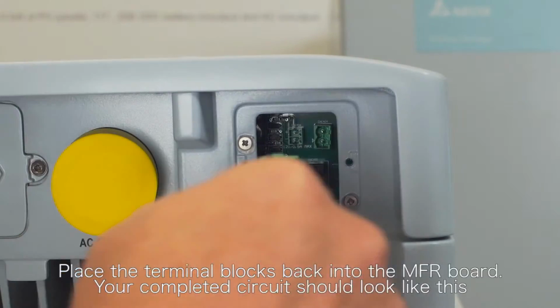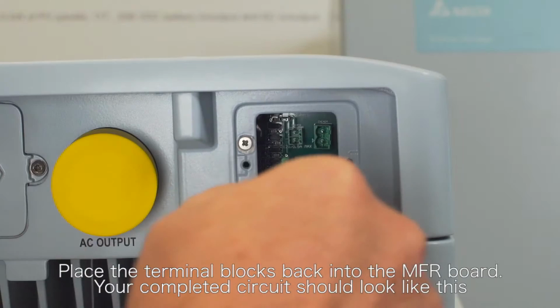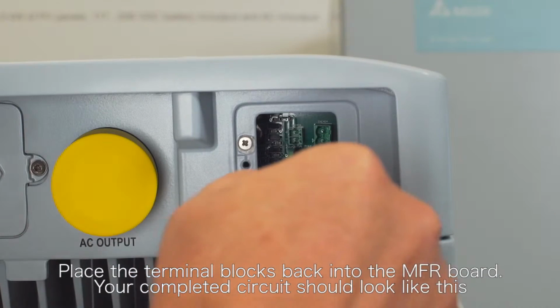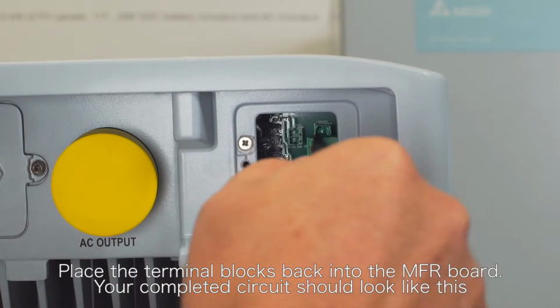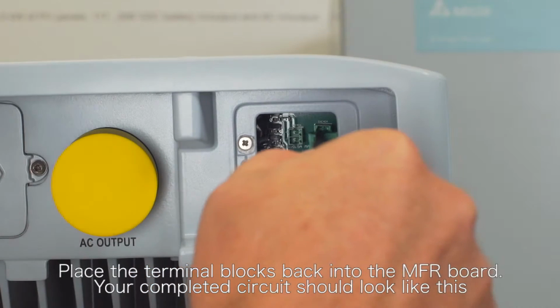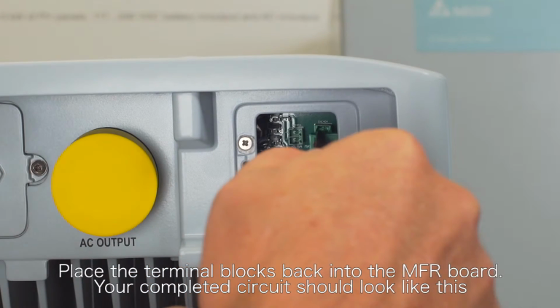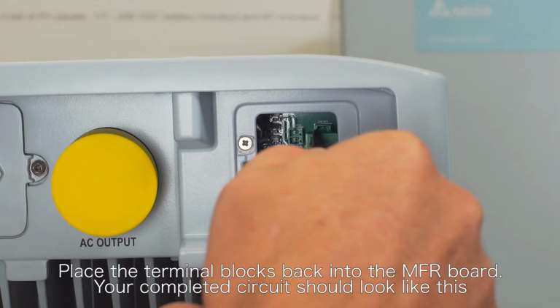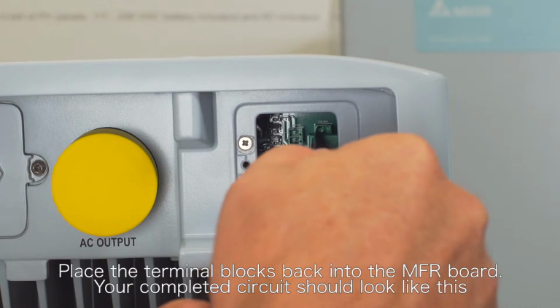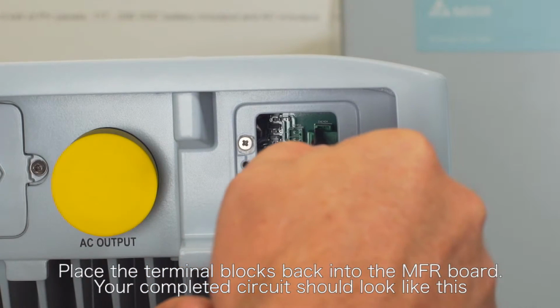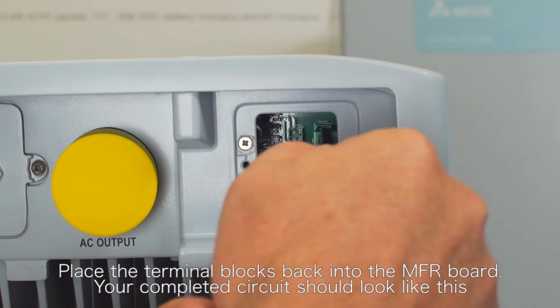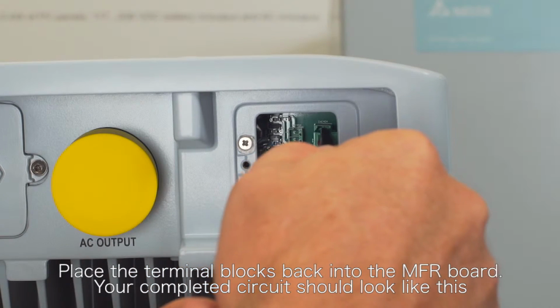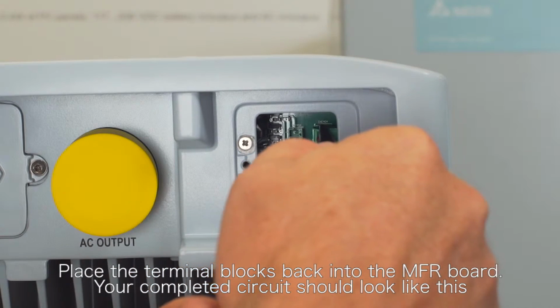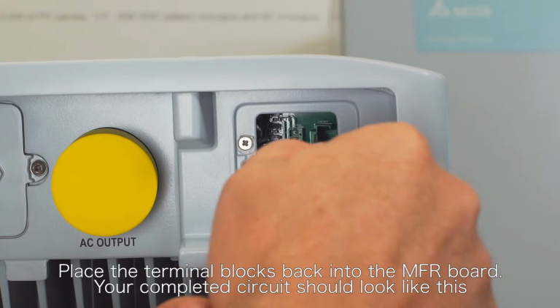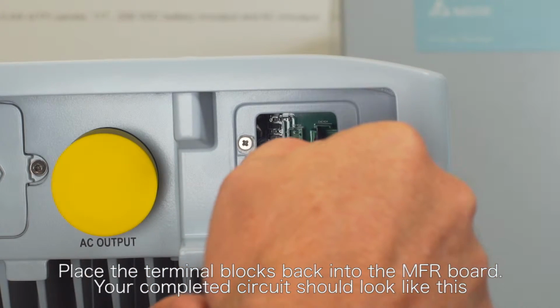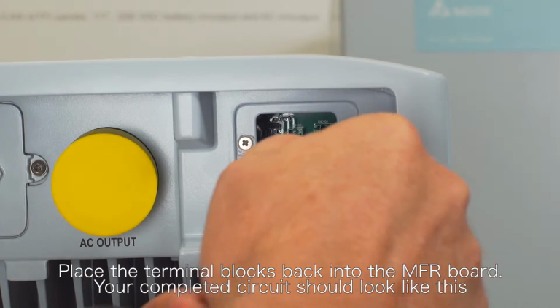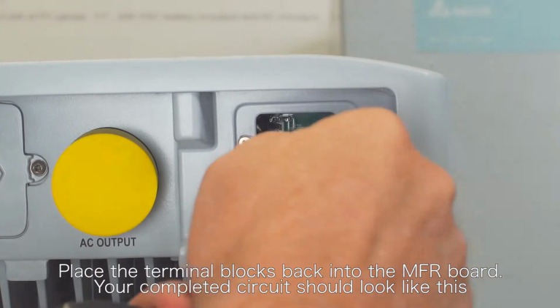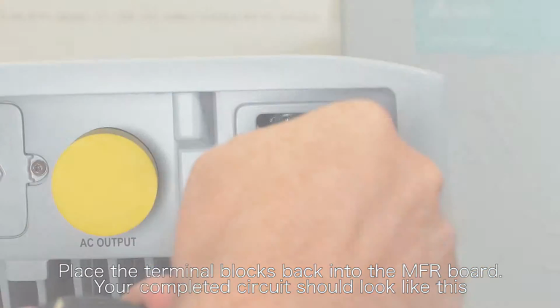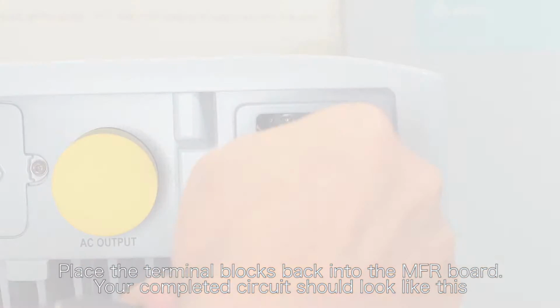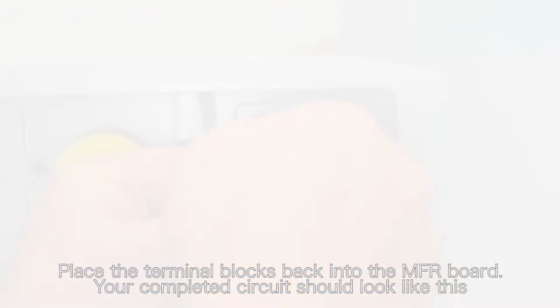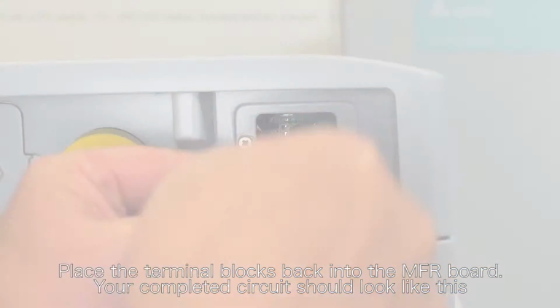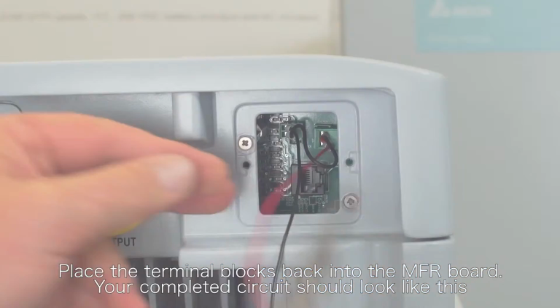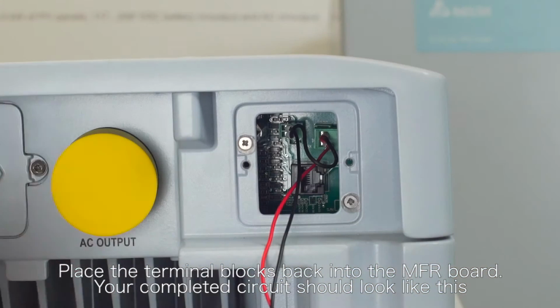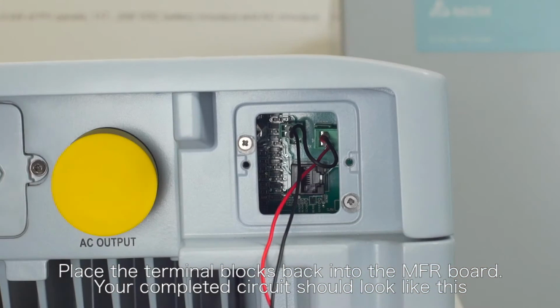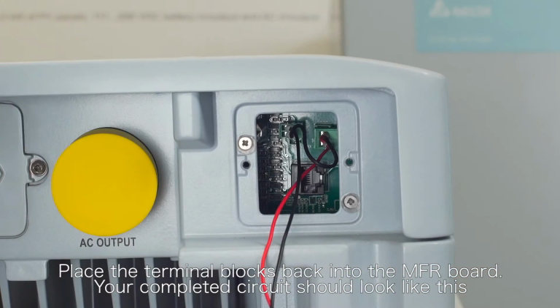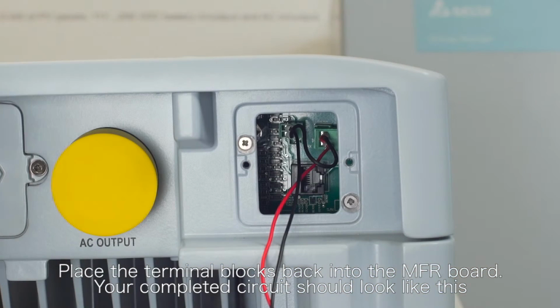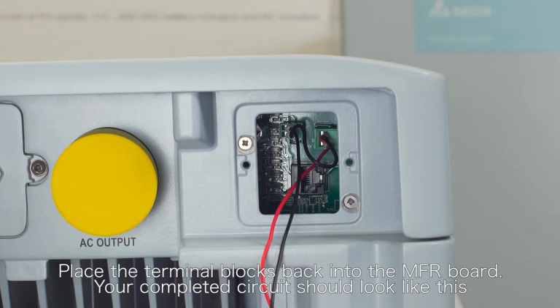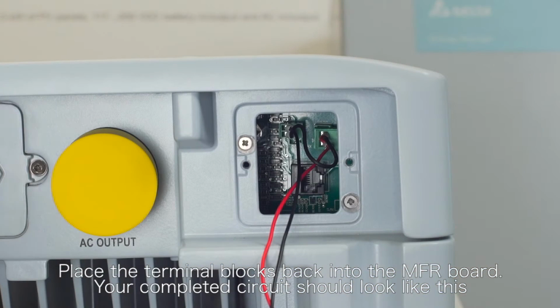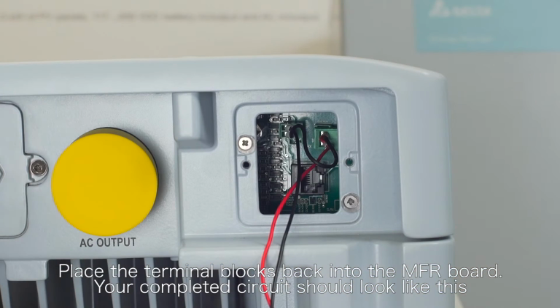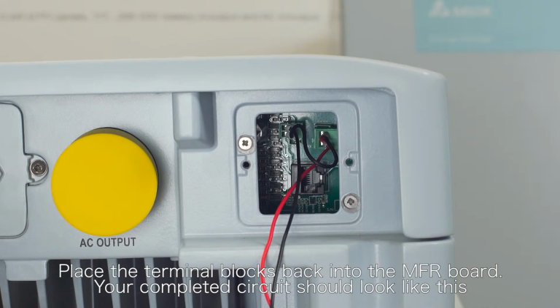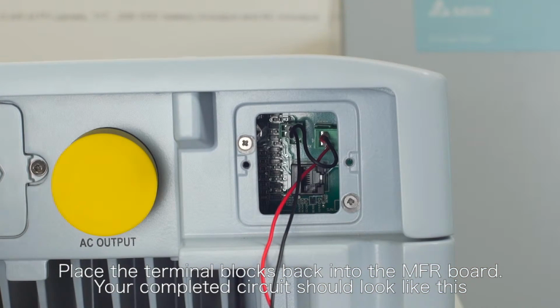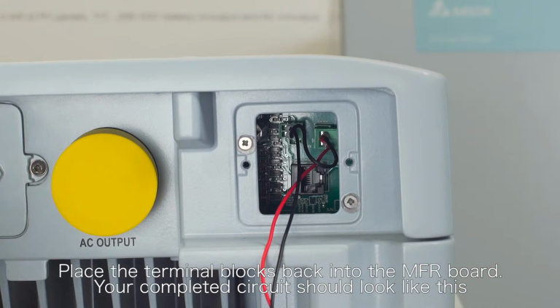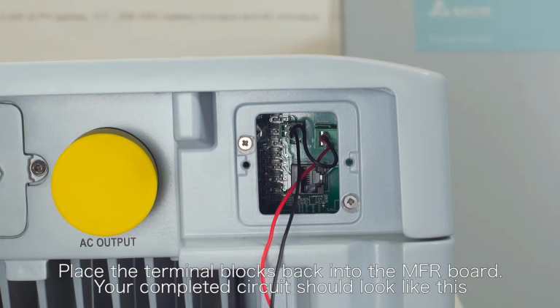Place the terminal blocks back into the MFR board. Your completed circuit should look like this.